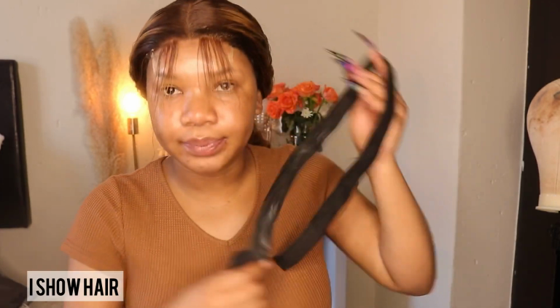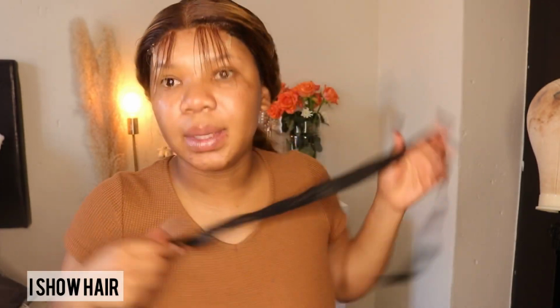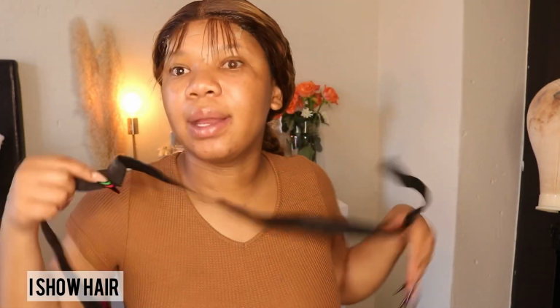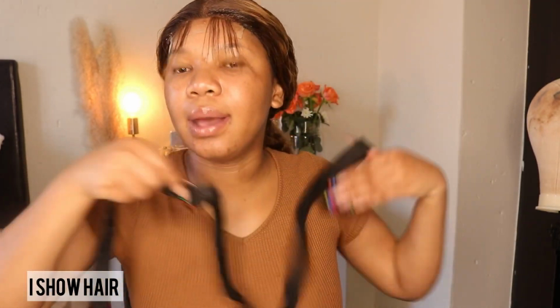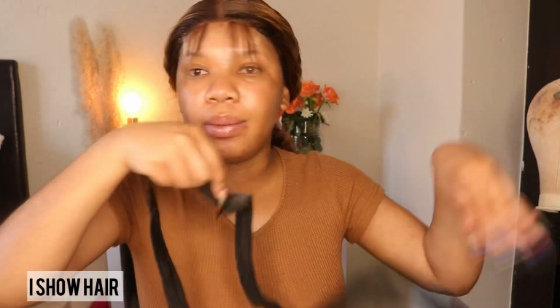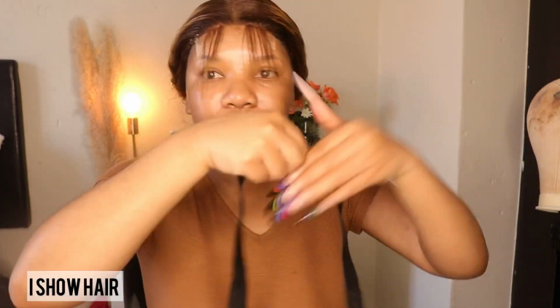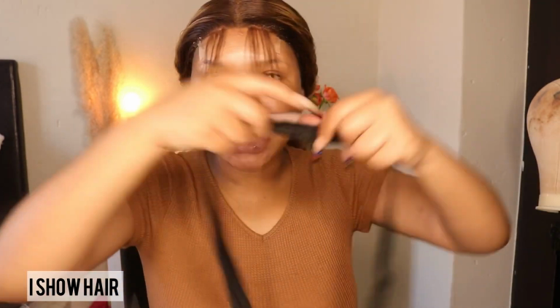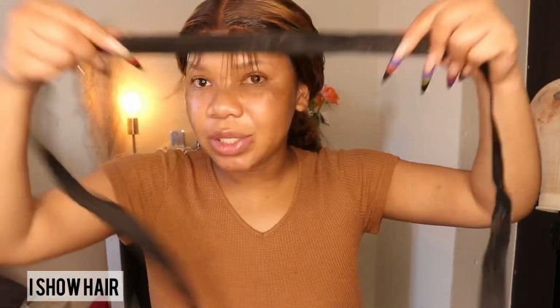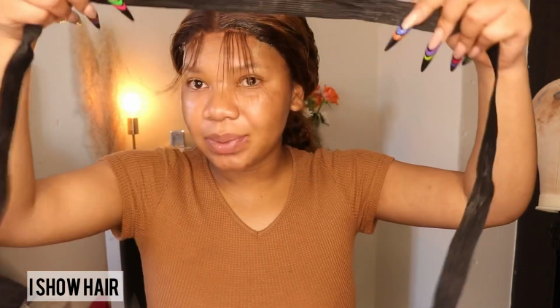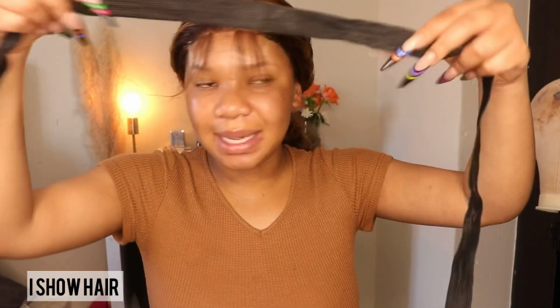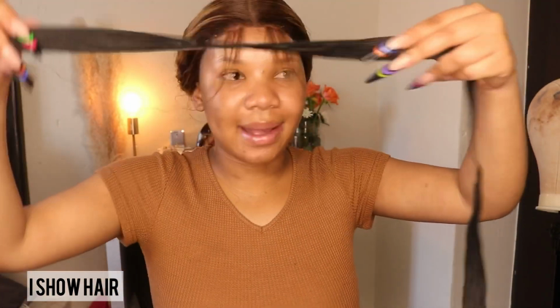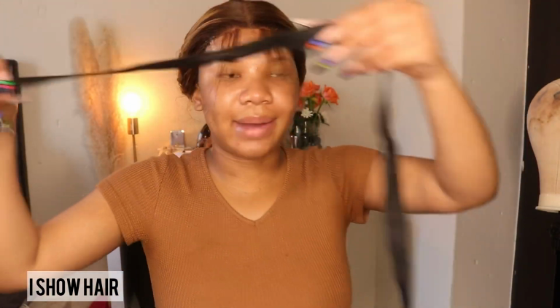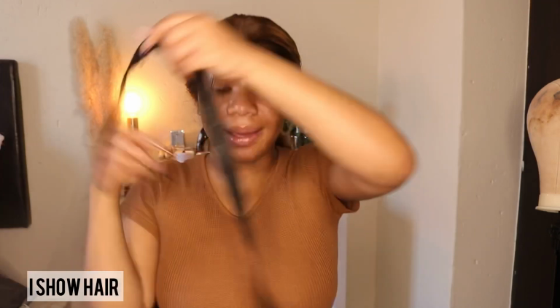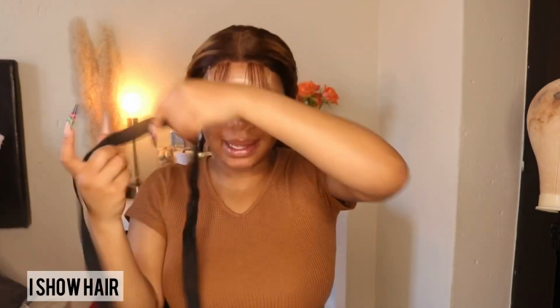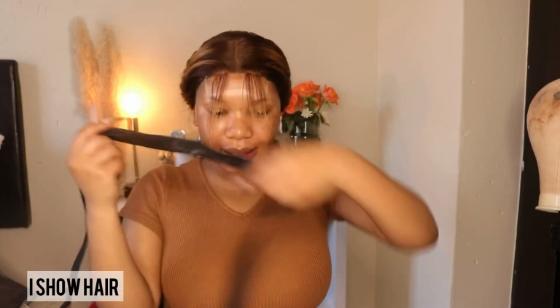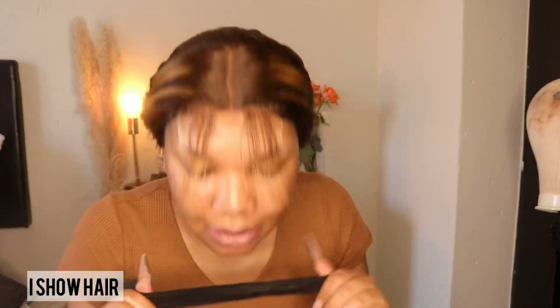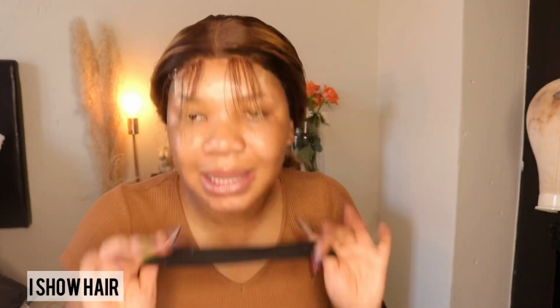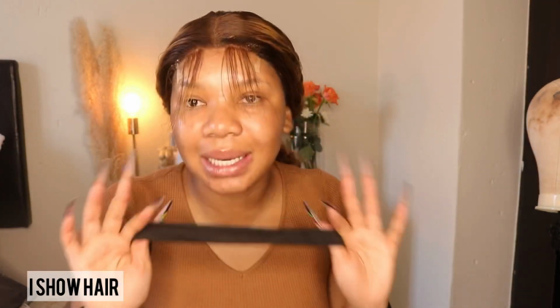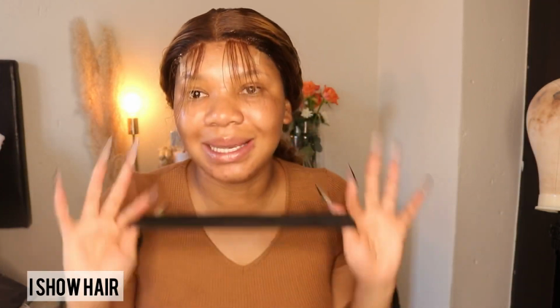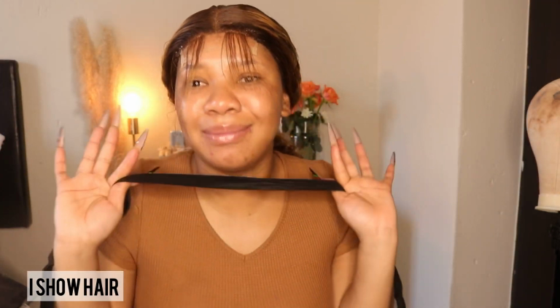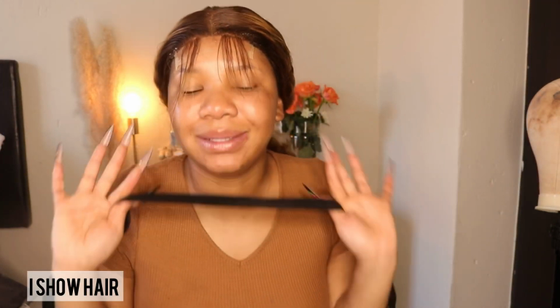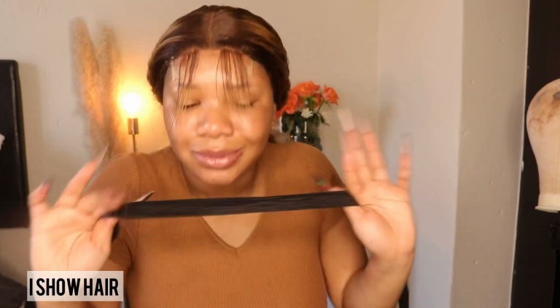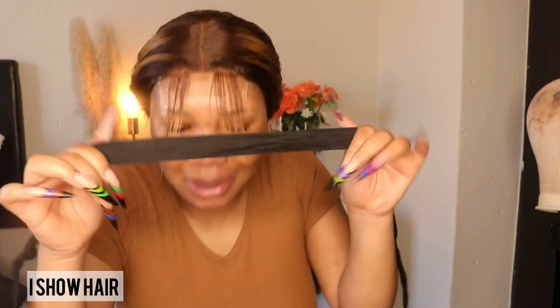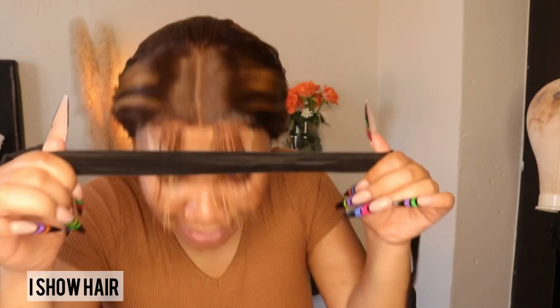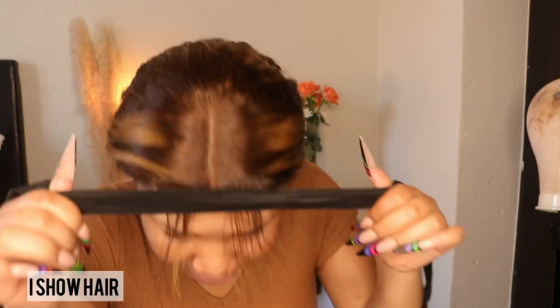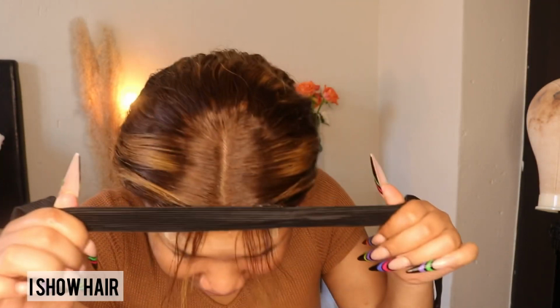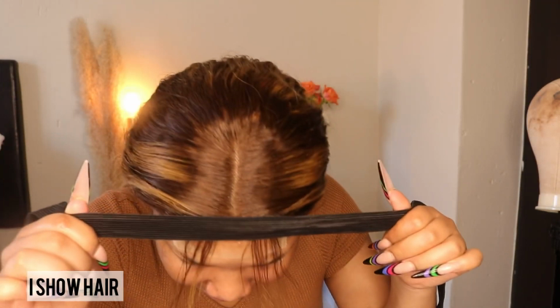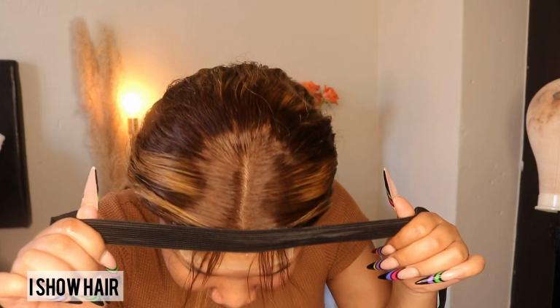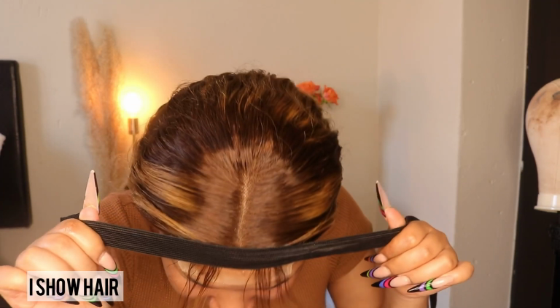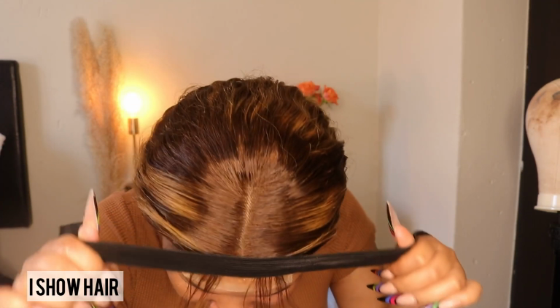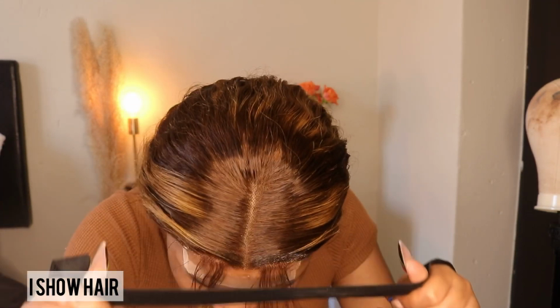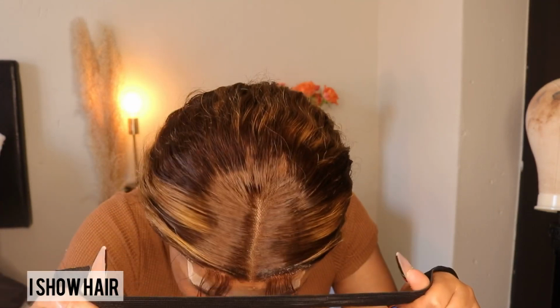Now we're gonna make sure that we tie down our hair so the lace can melt into our skin, just like we want it to.